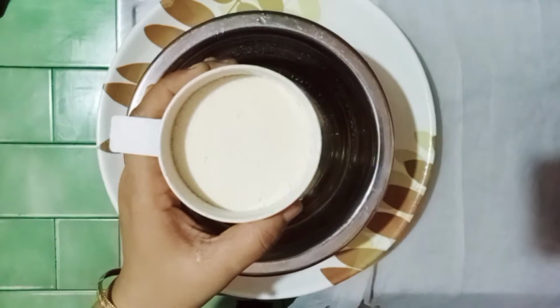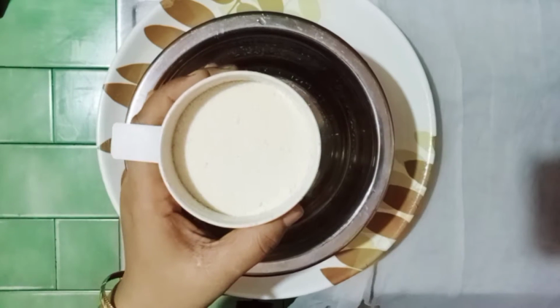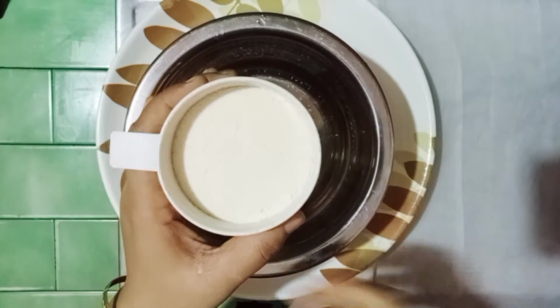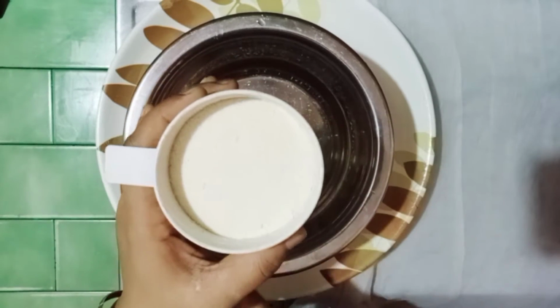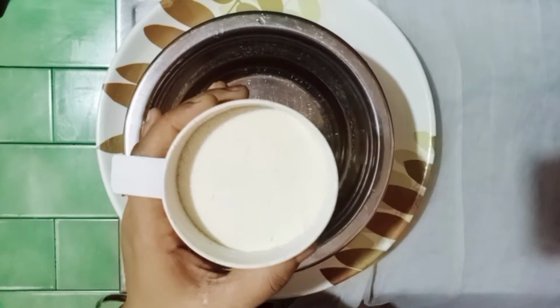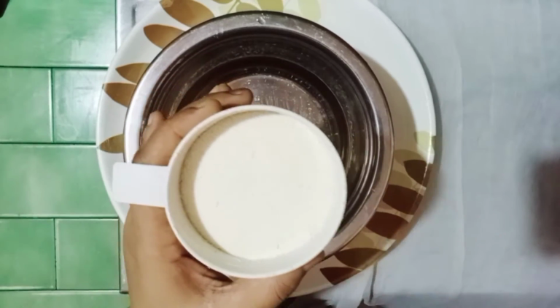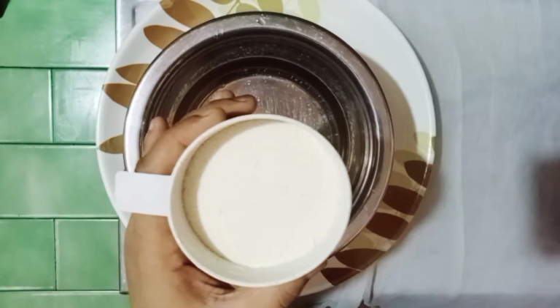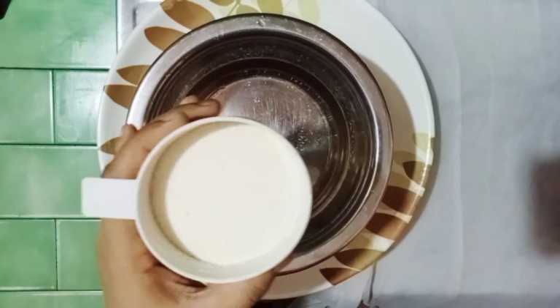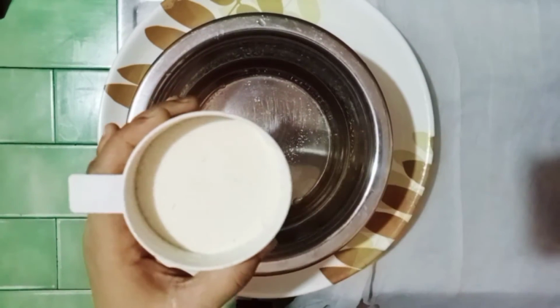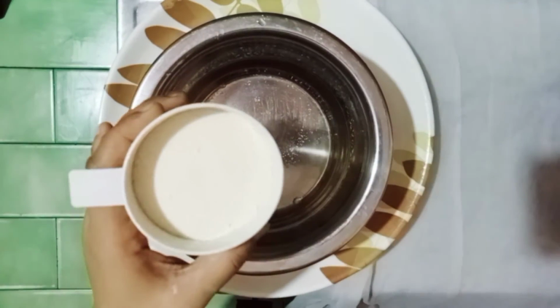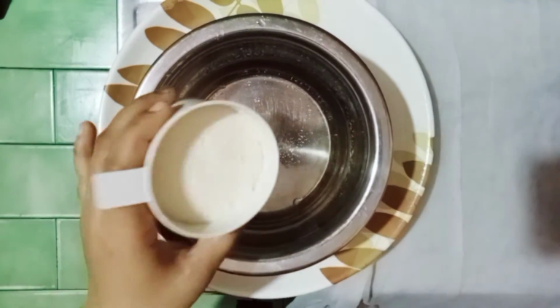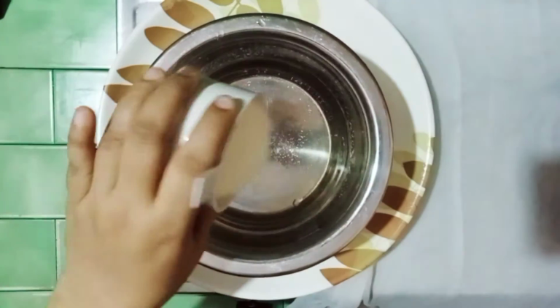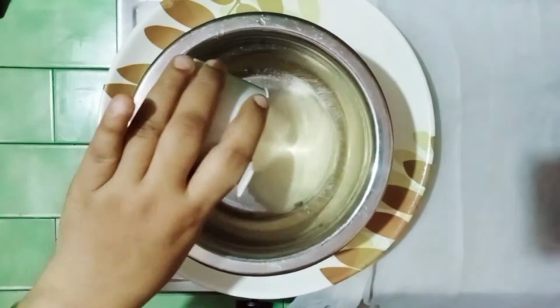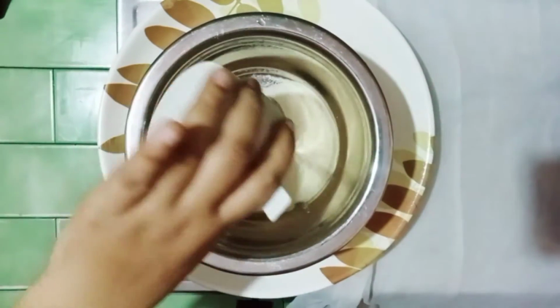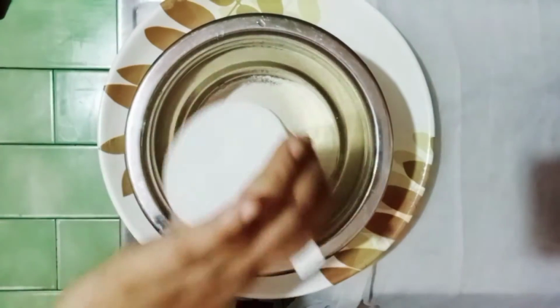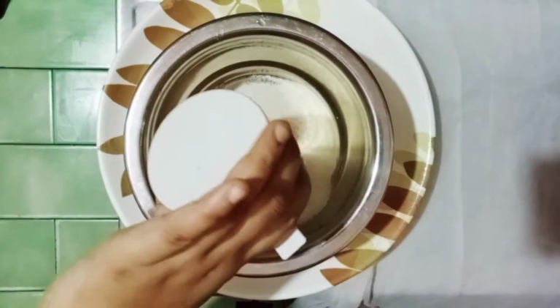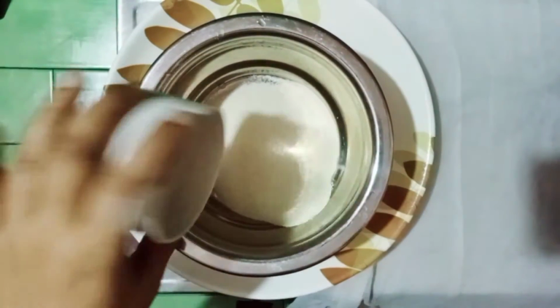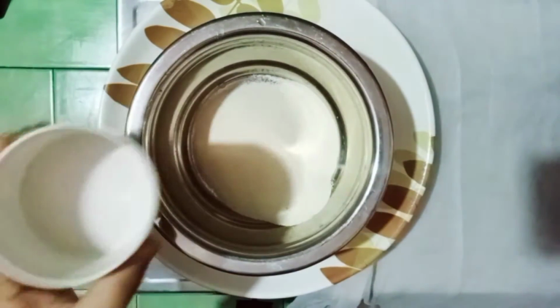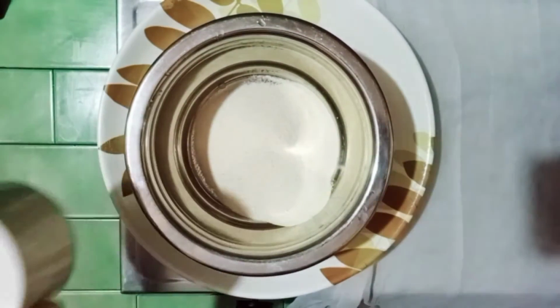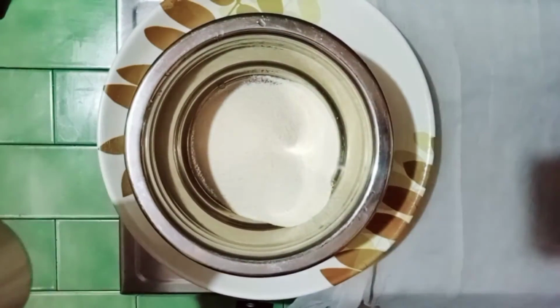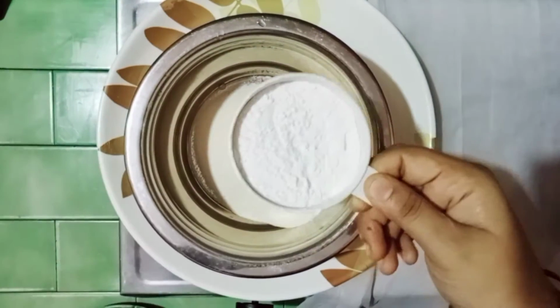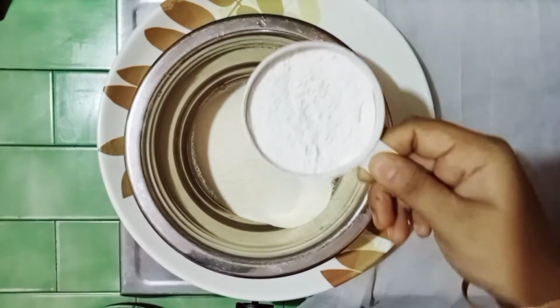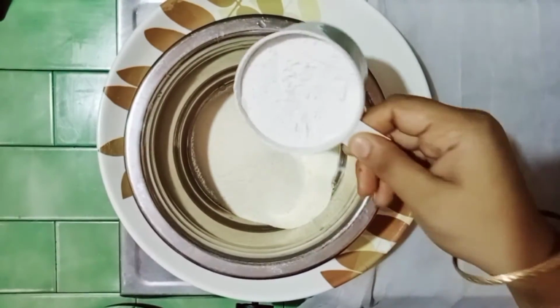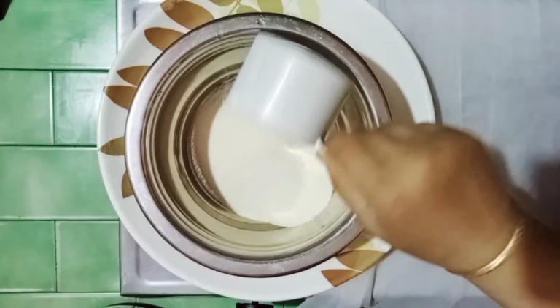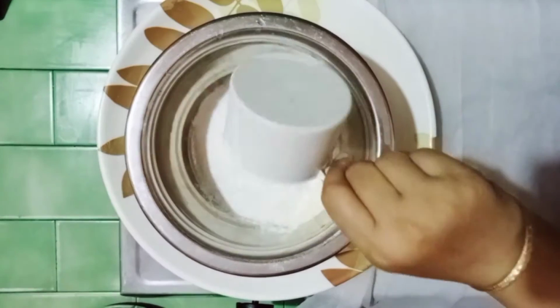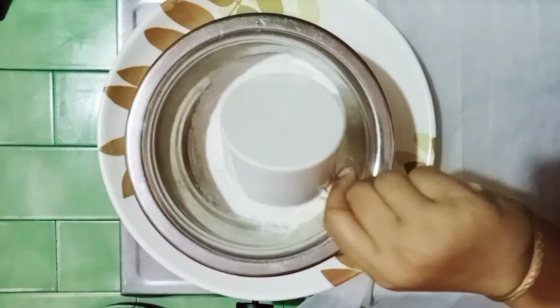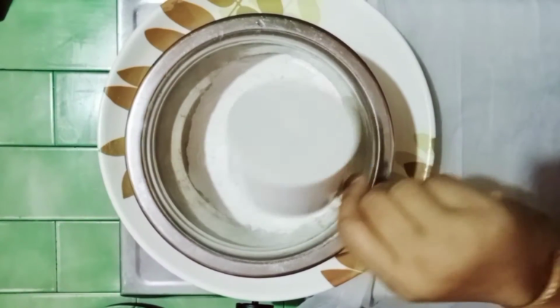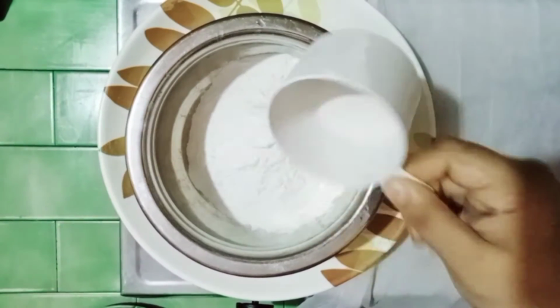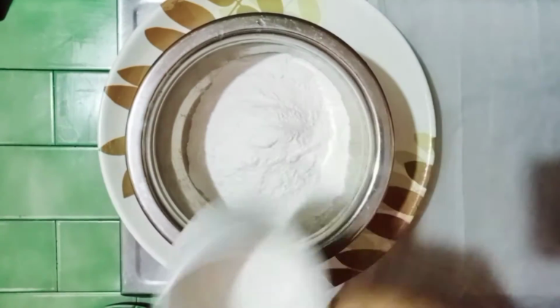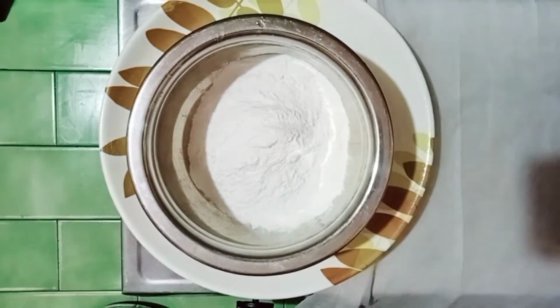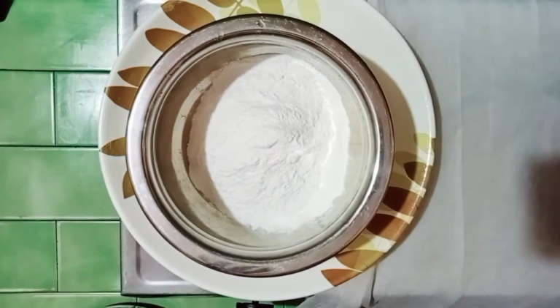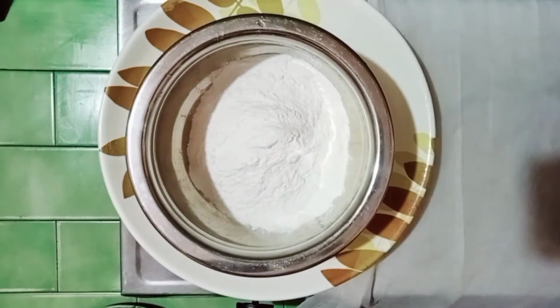First, we will take a bowl. We will take a cup of coffee. 1 cup of coffee. All of this.